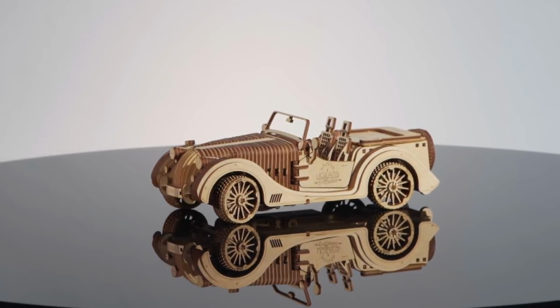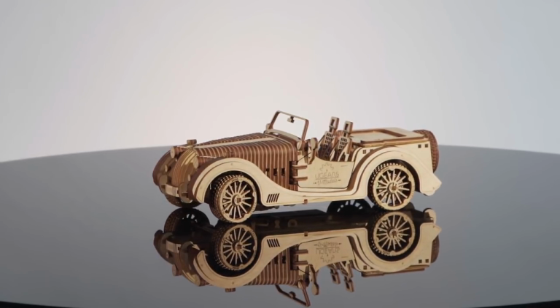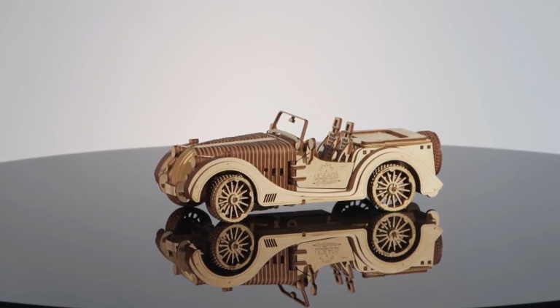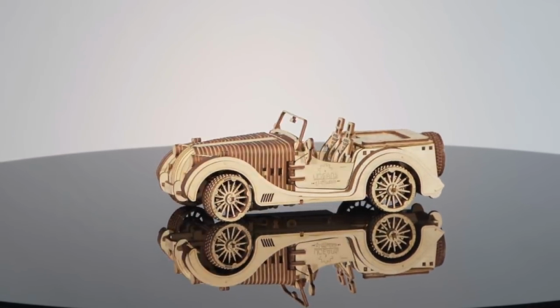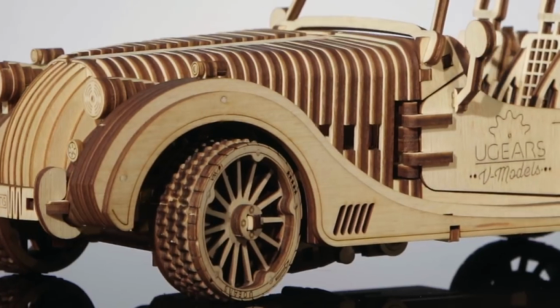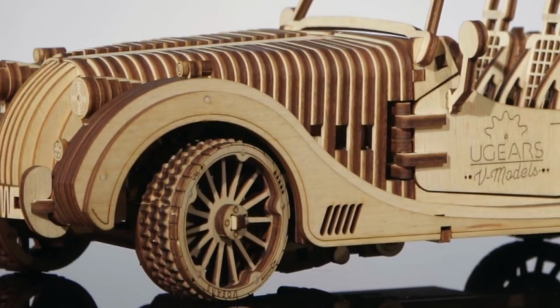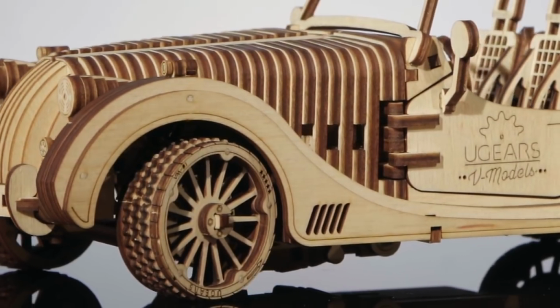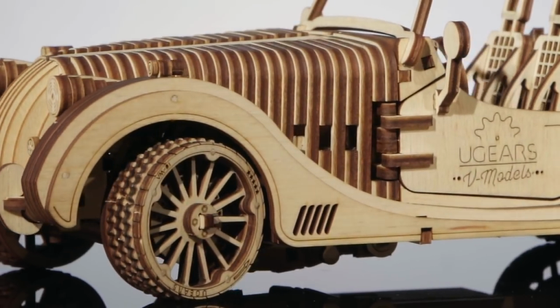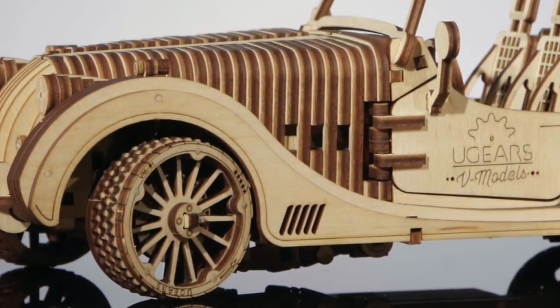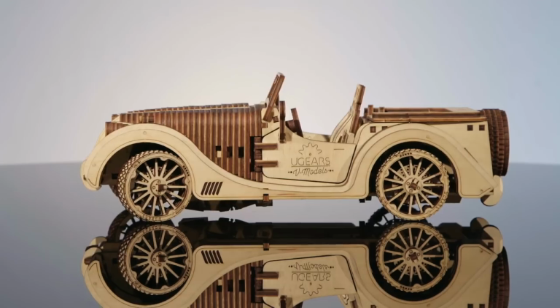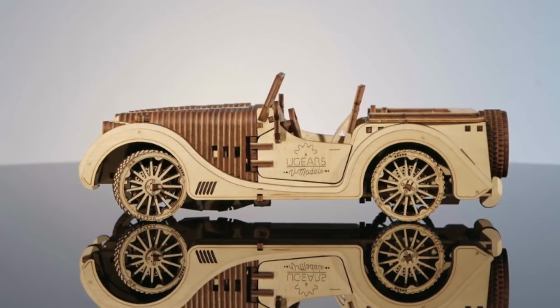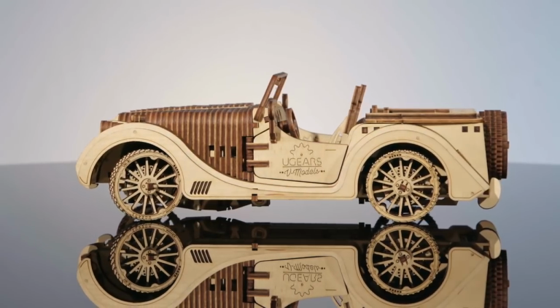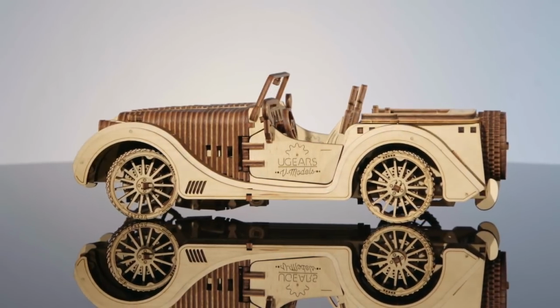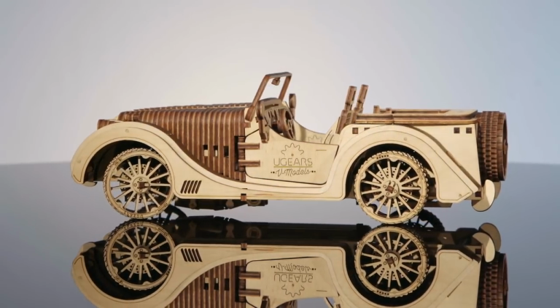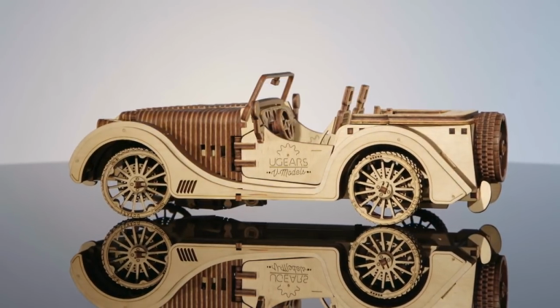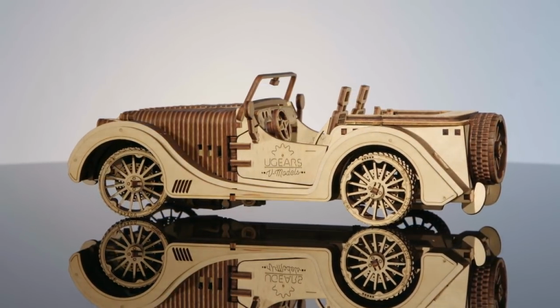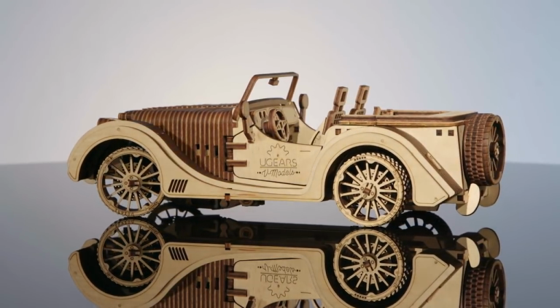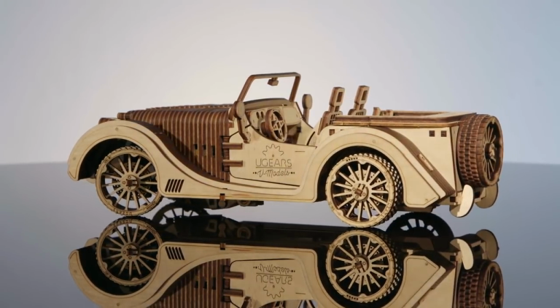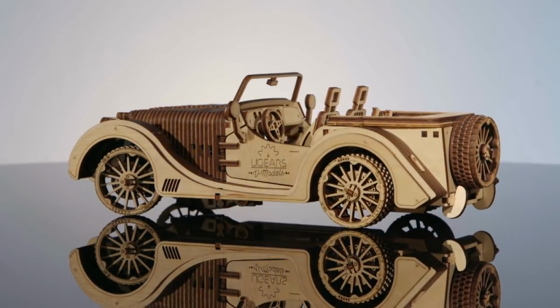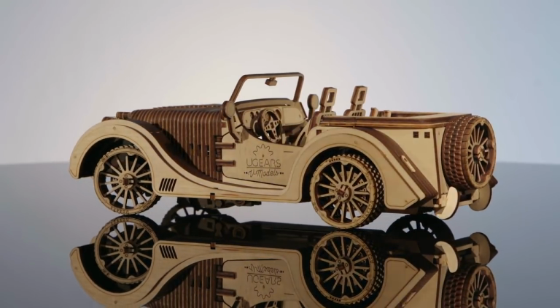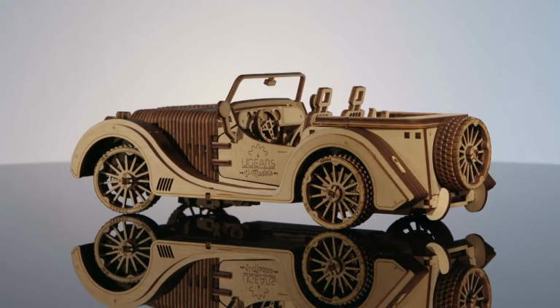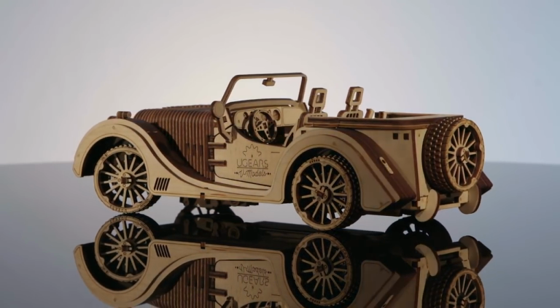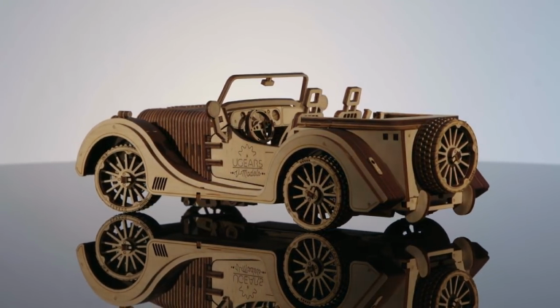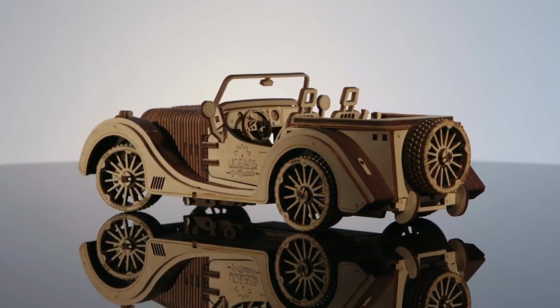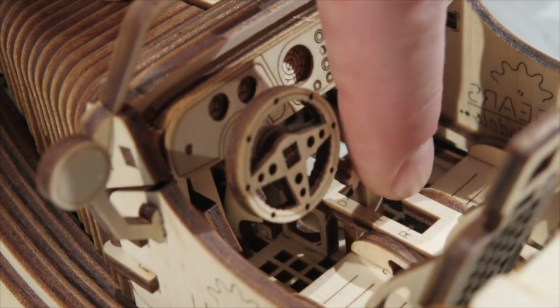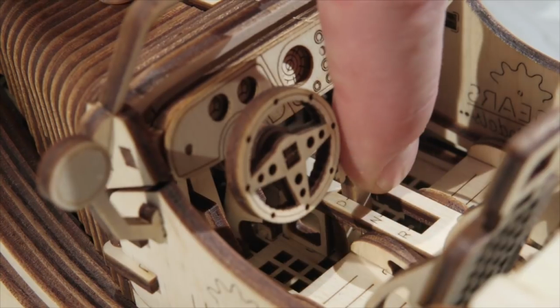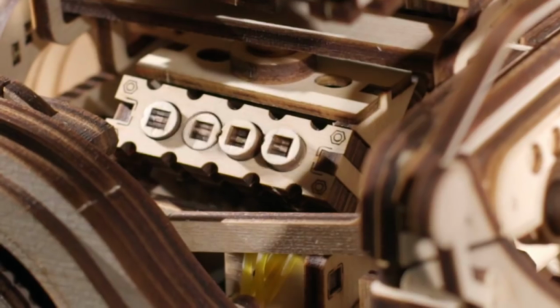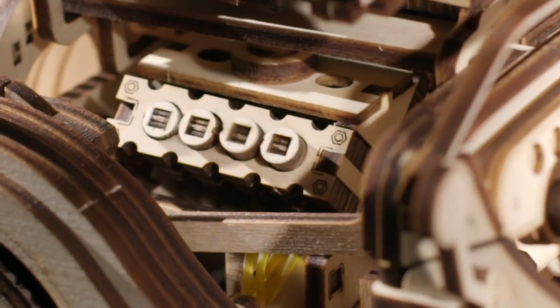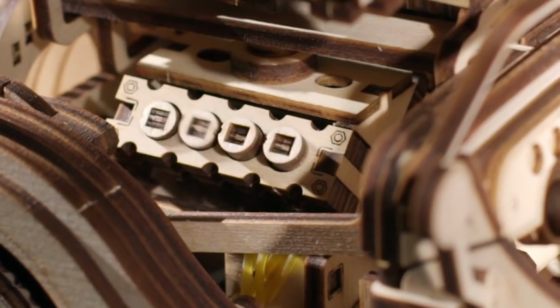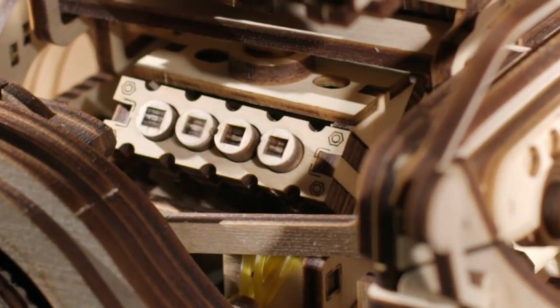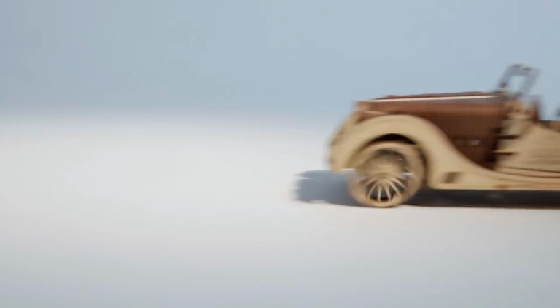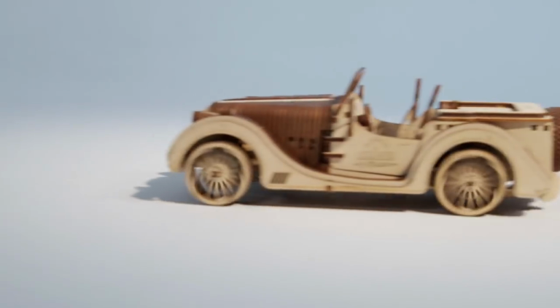The unique charisma of the U-Gear's Roadster comes from its detailed realistic retro design and a powerful V8 engine.